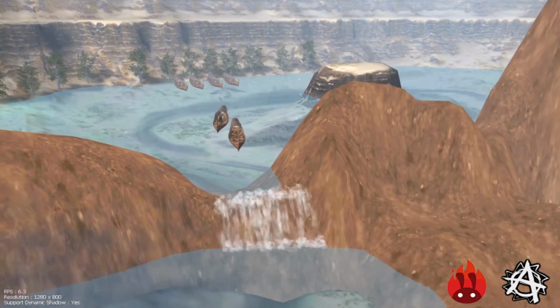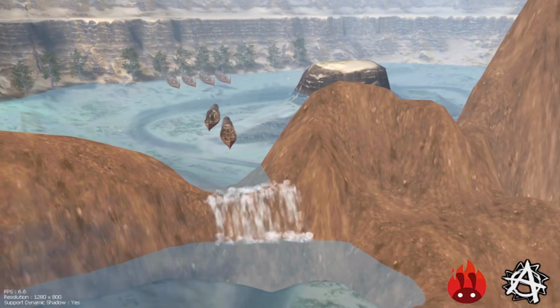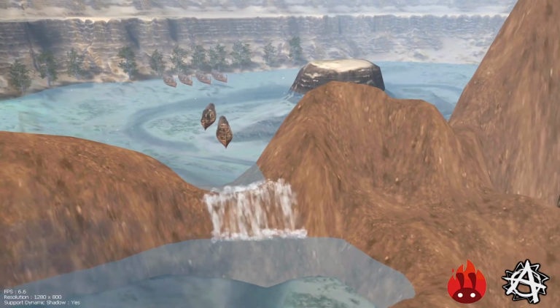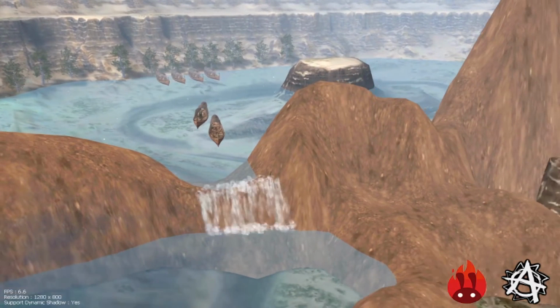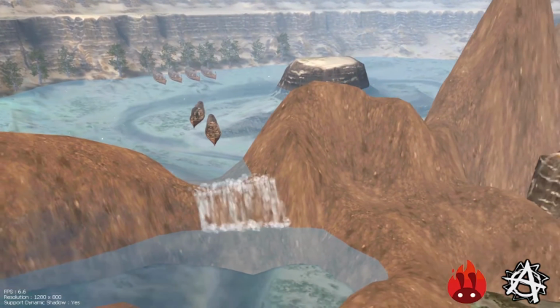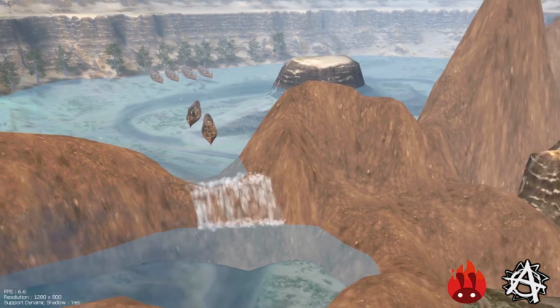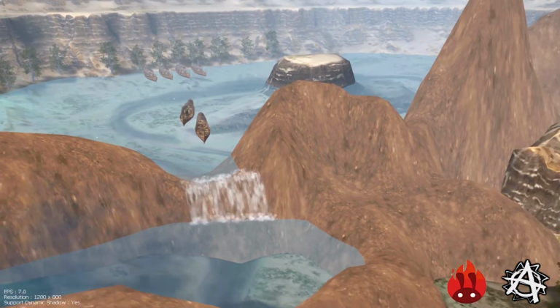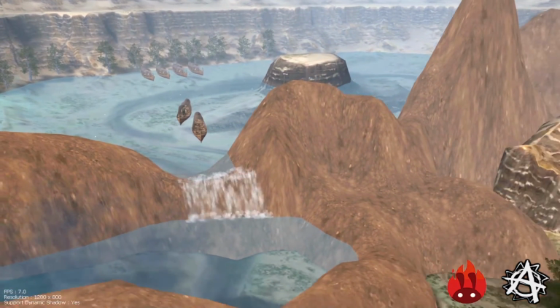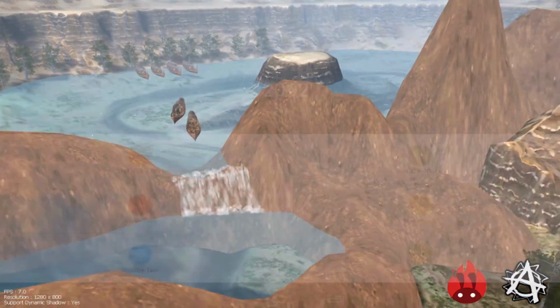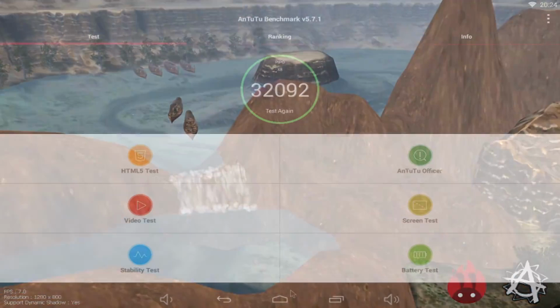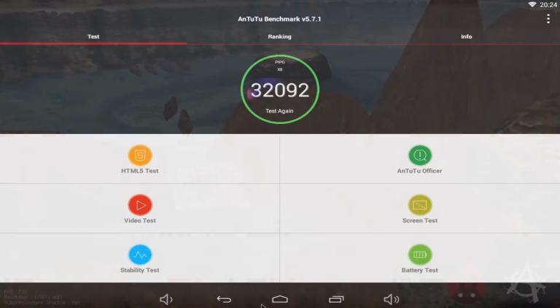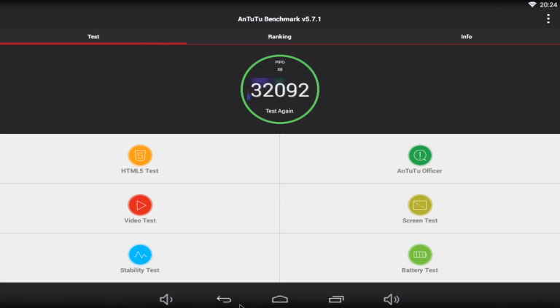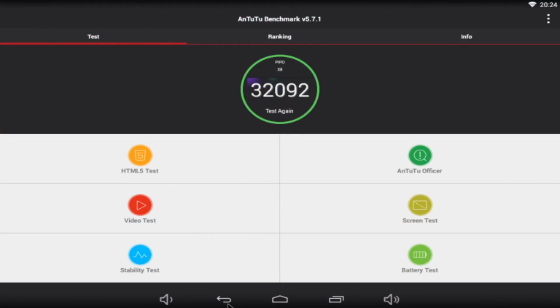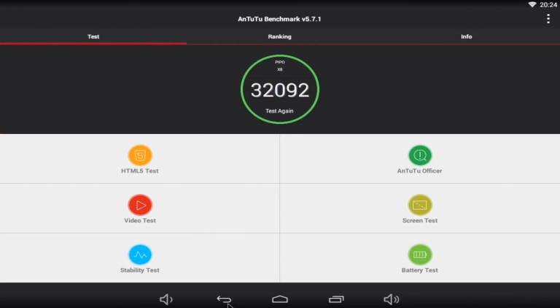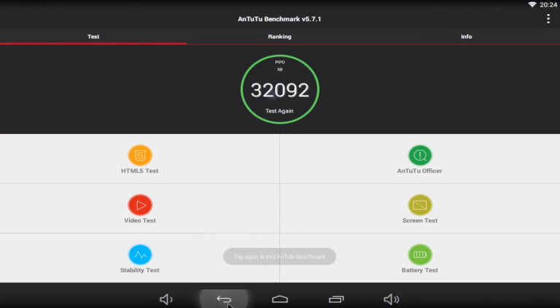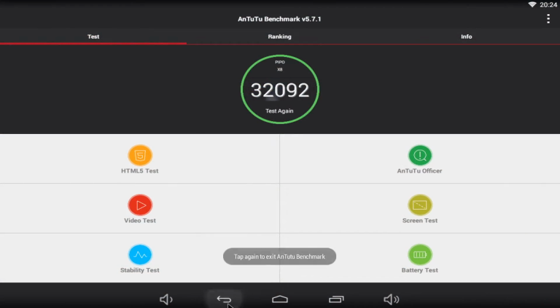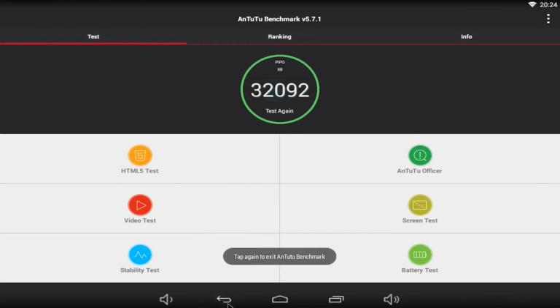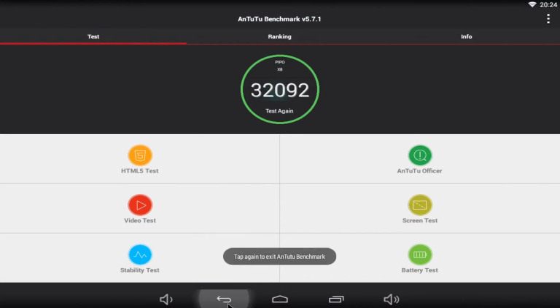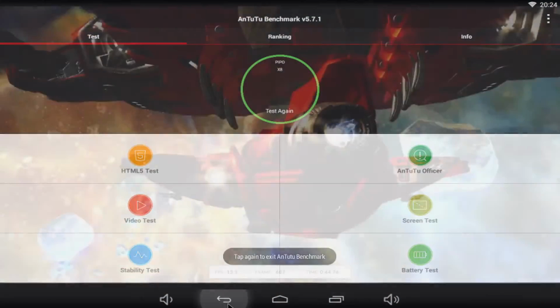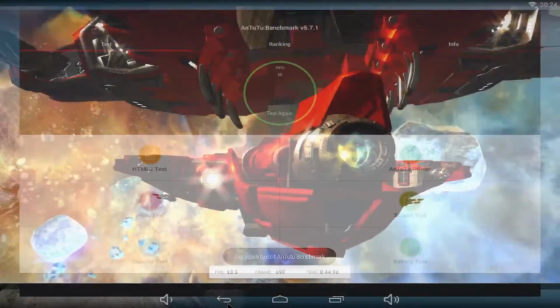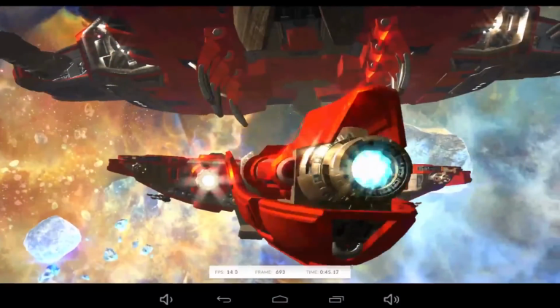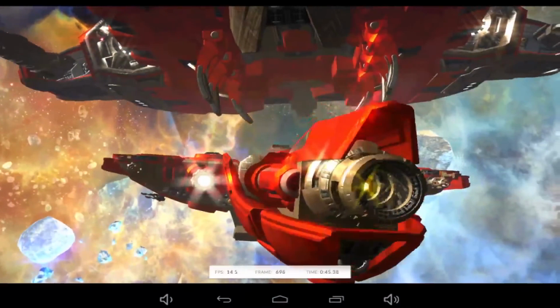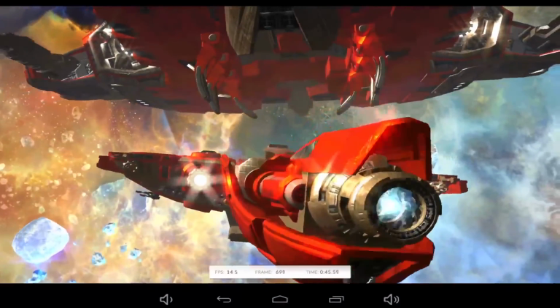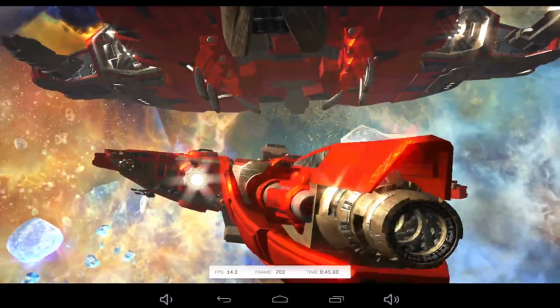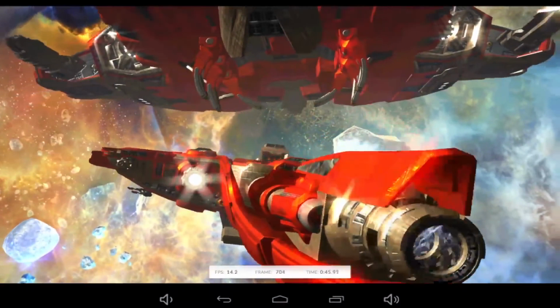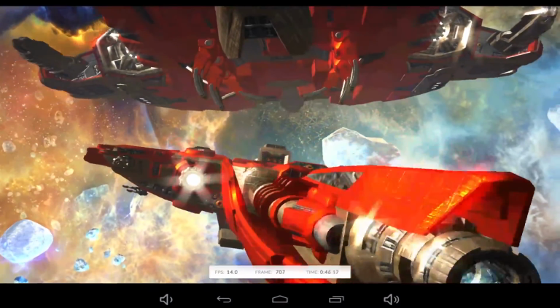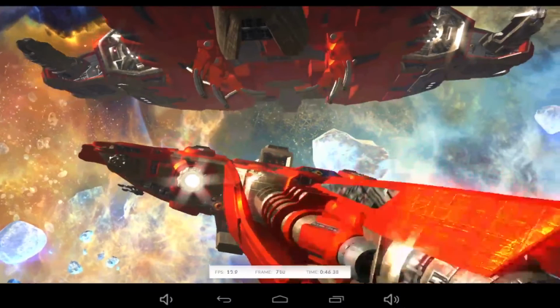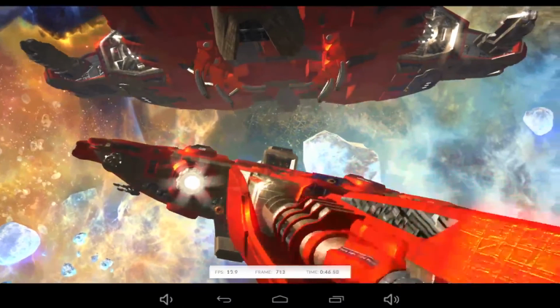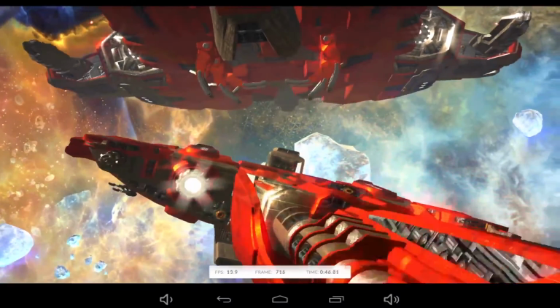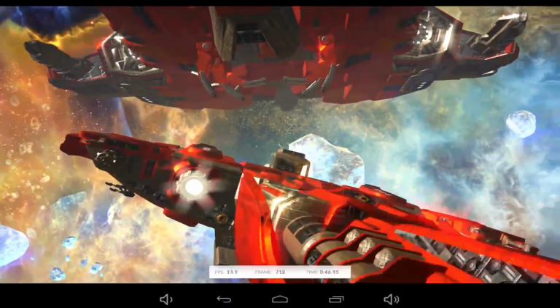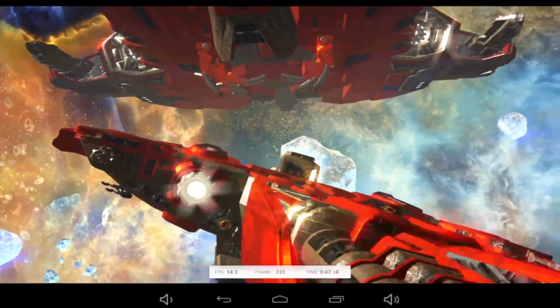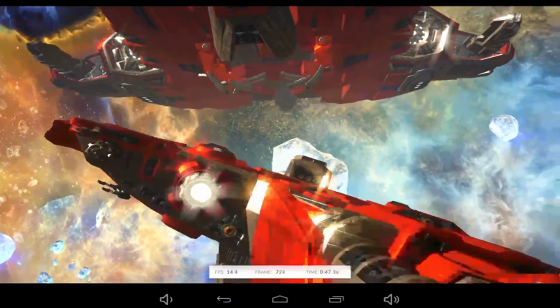The first Android benchmark was Antutu, which gave me 32,092 points. I also ran 3DMark — here are the results.